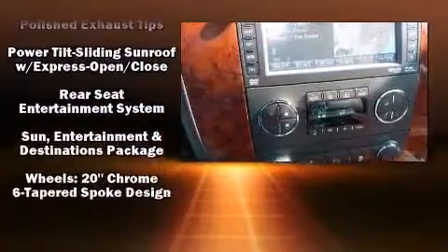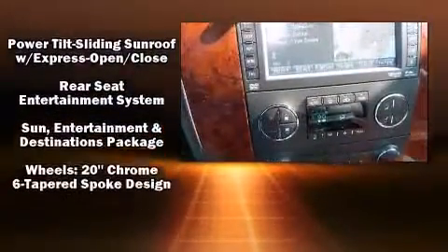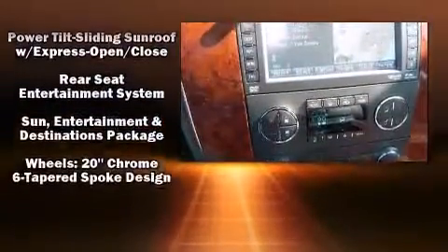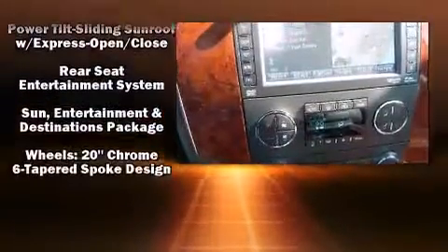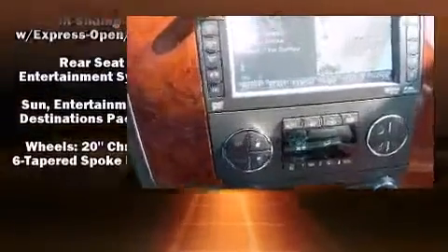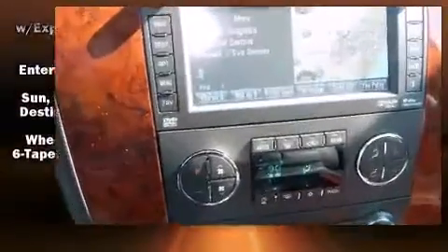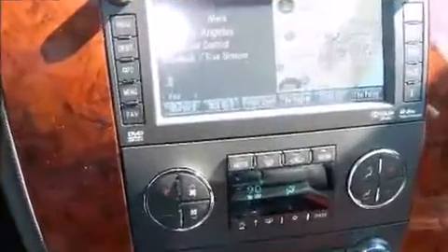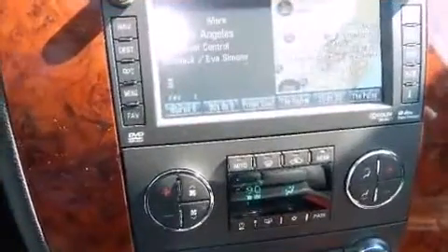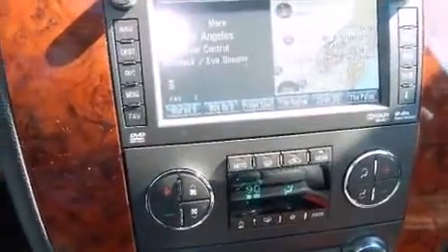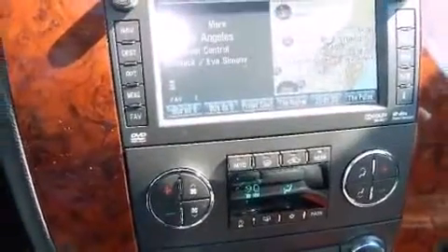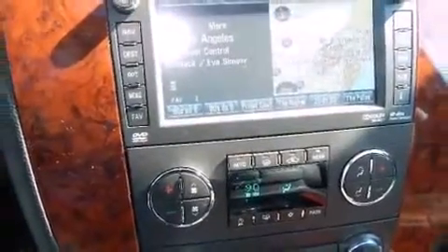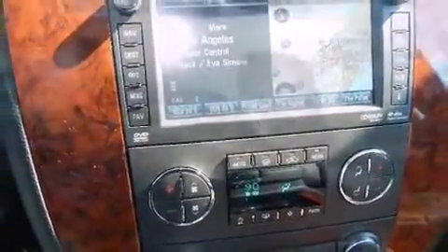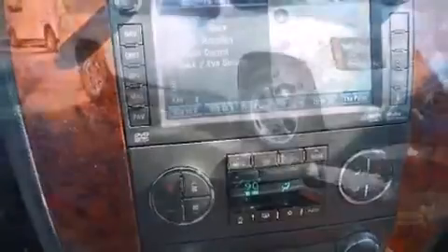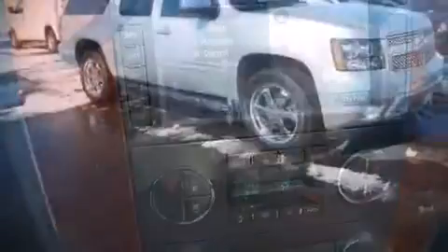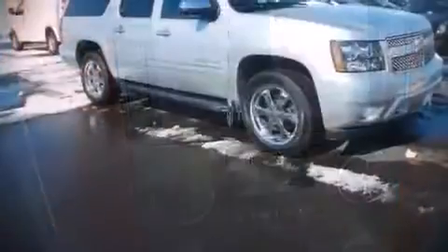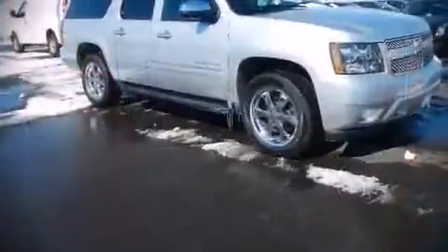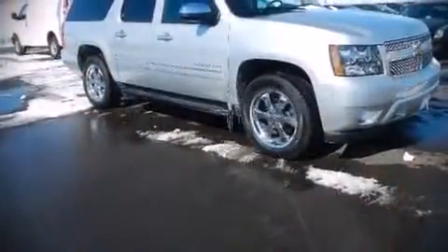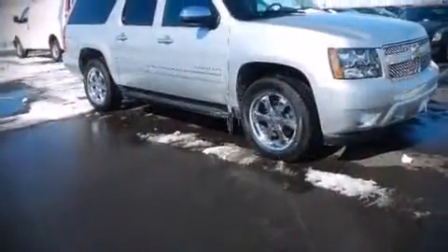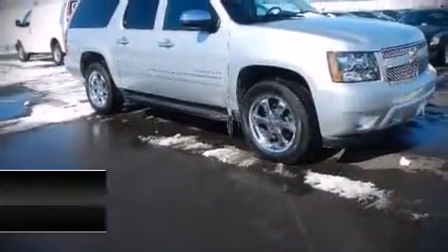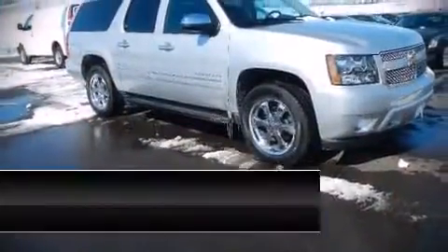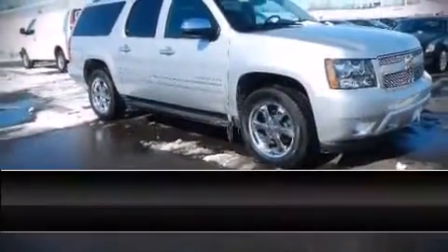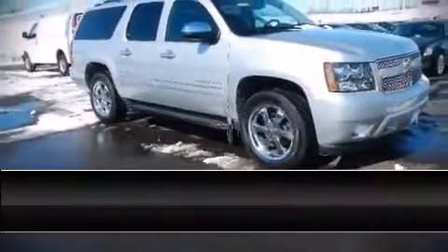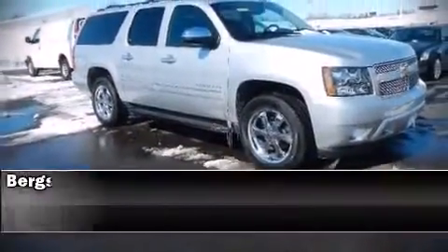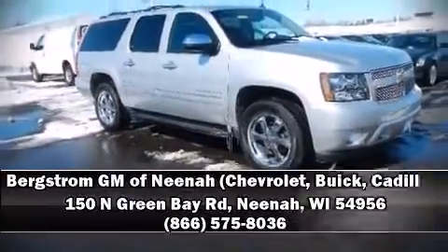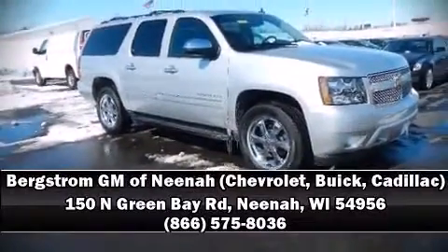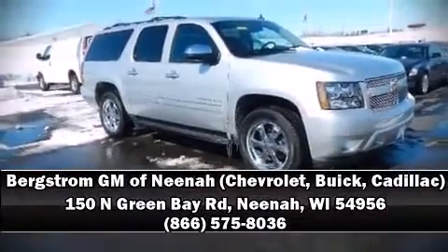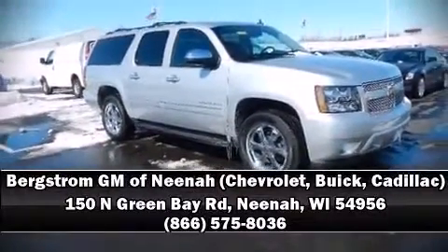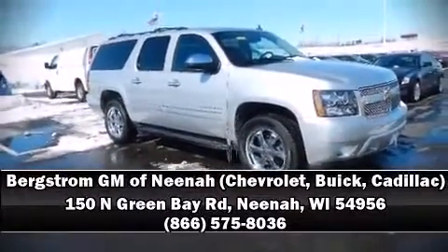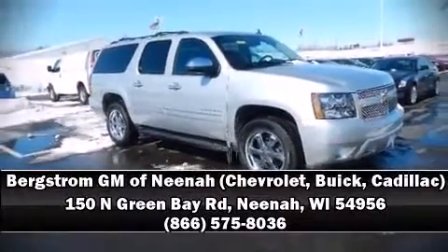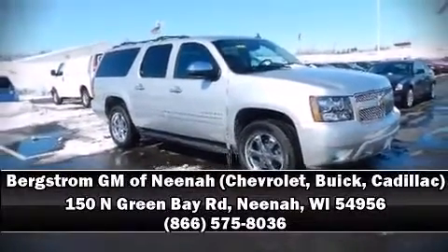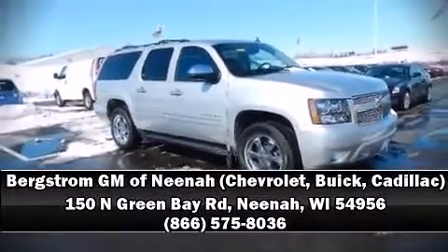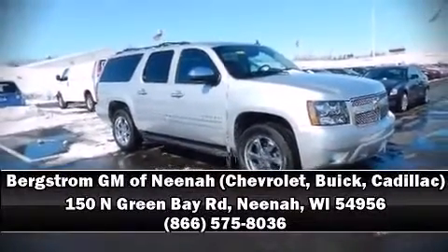Our team is professional and we offer a no-pressure environment. We are here to help you. We'll see you soon.